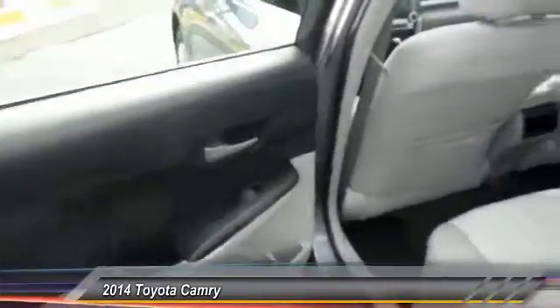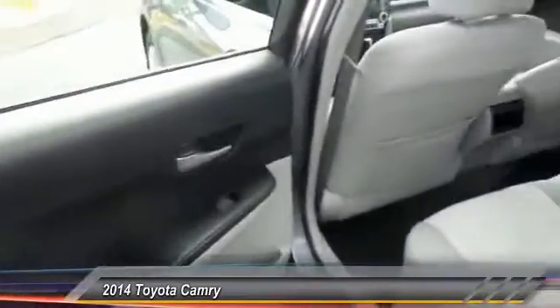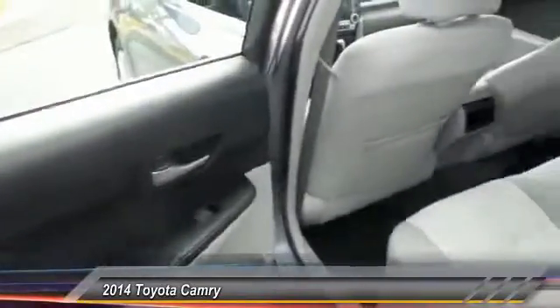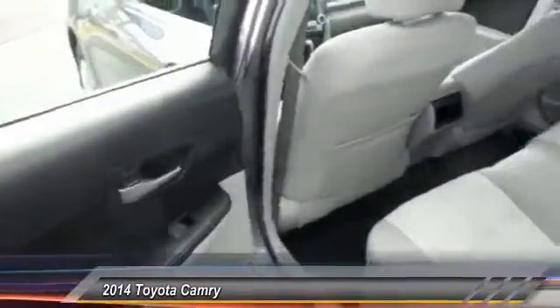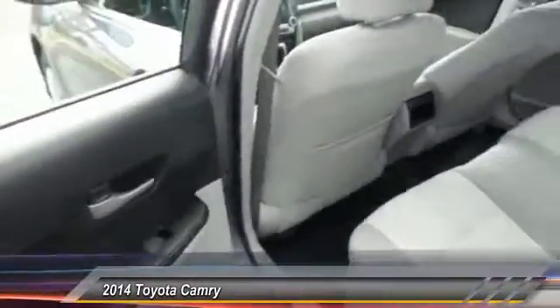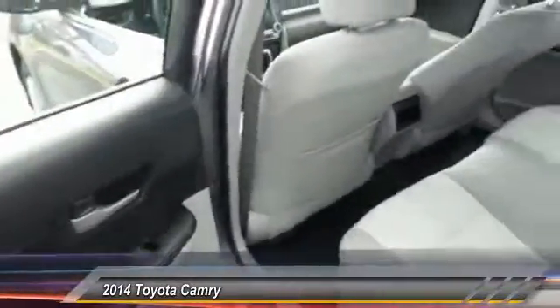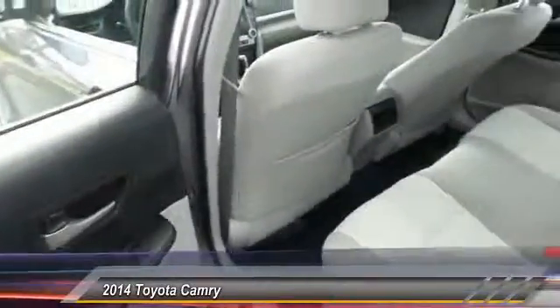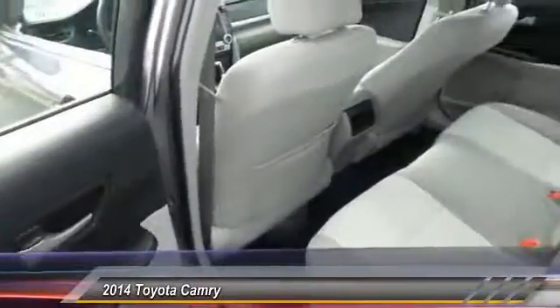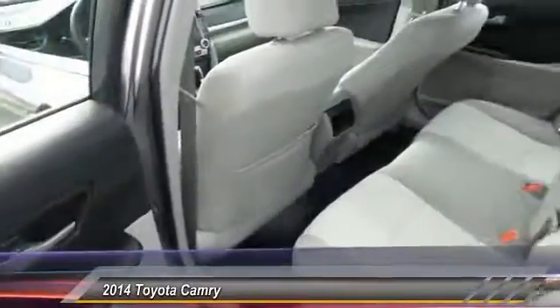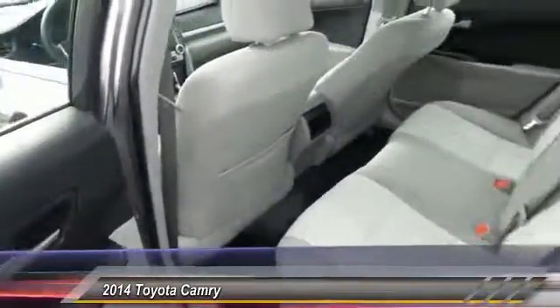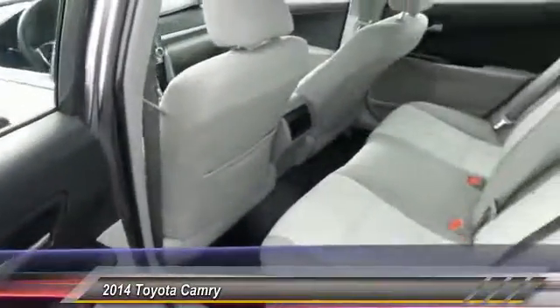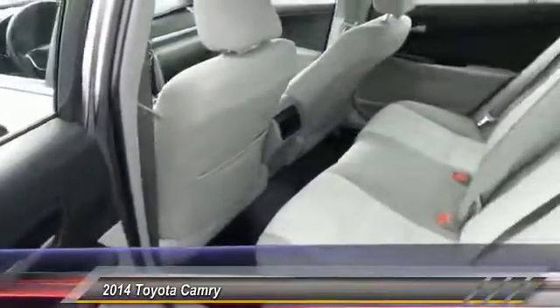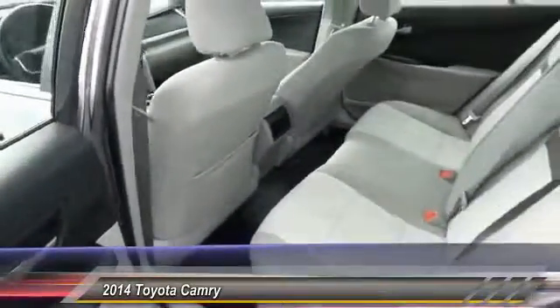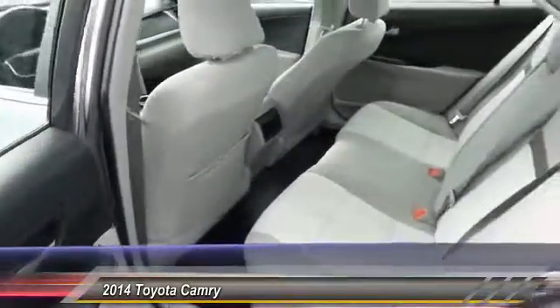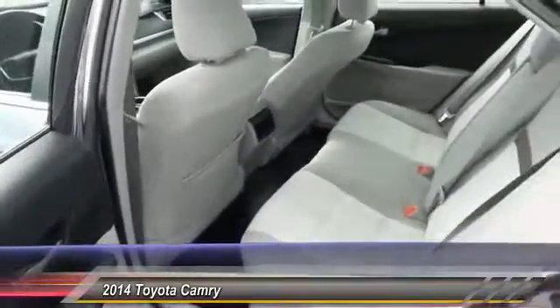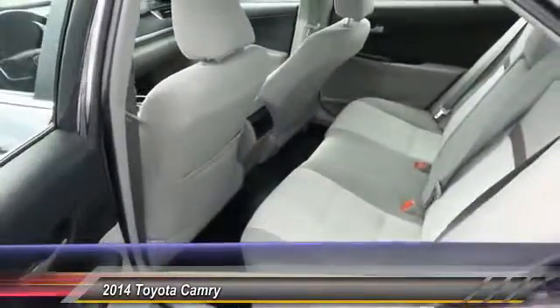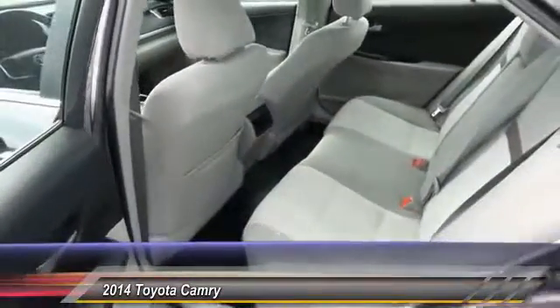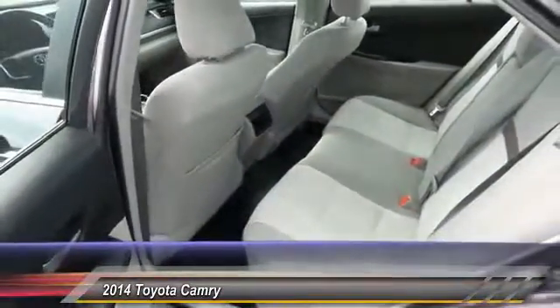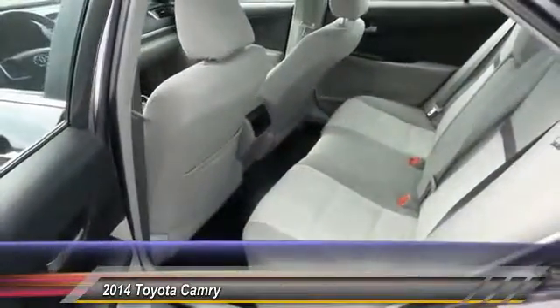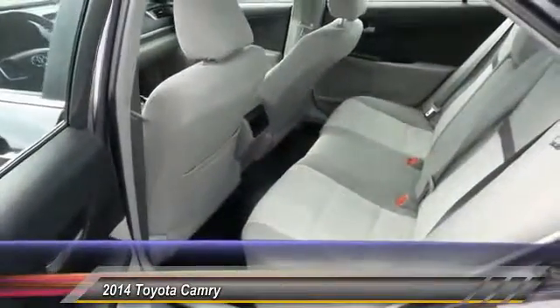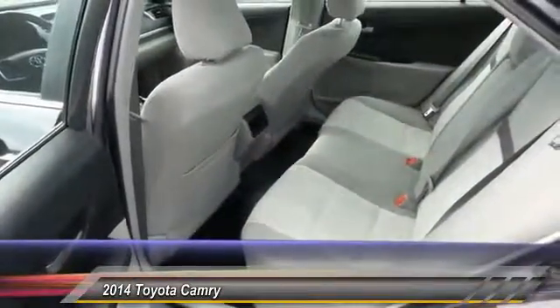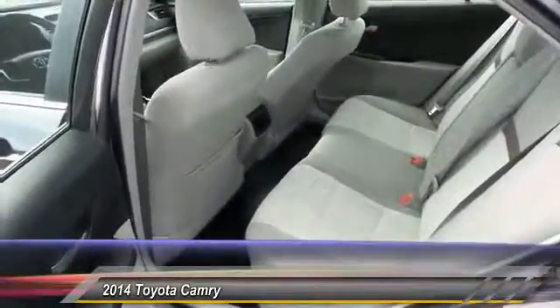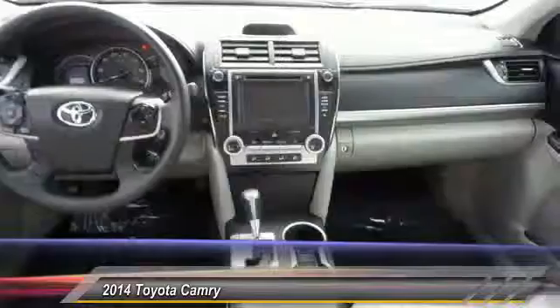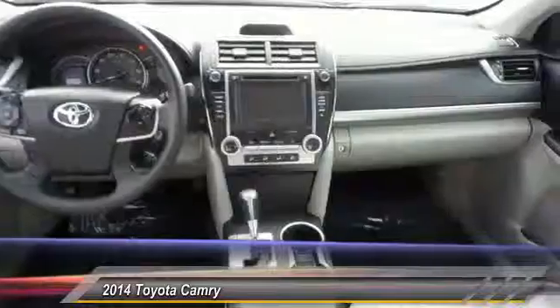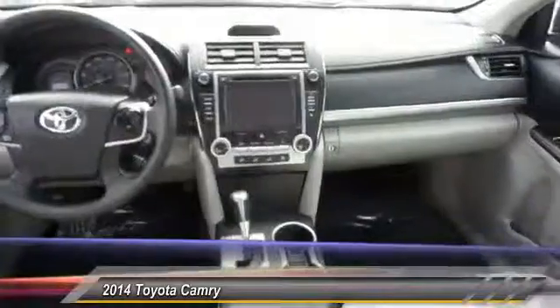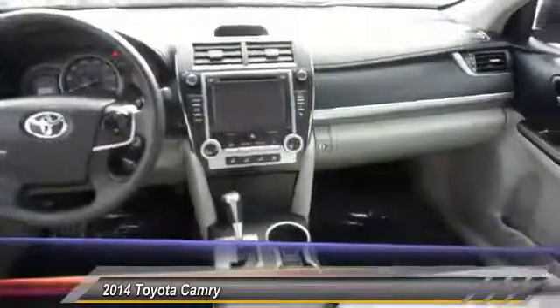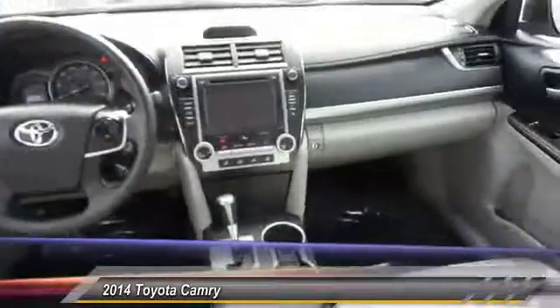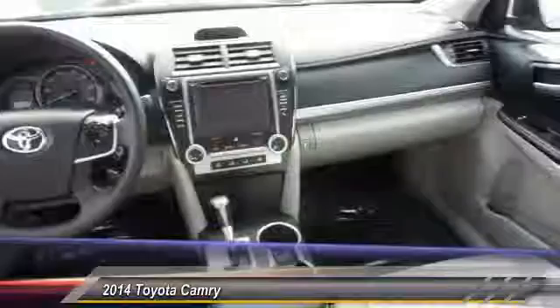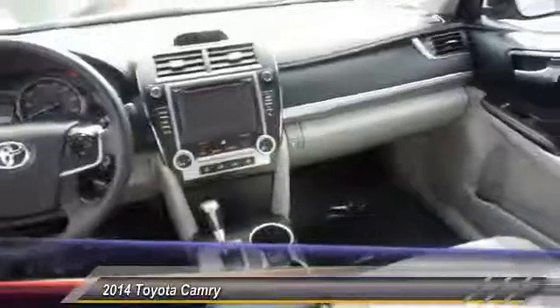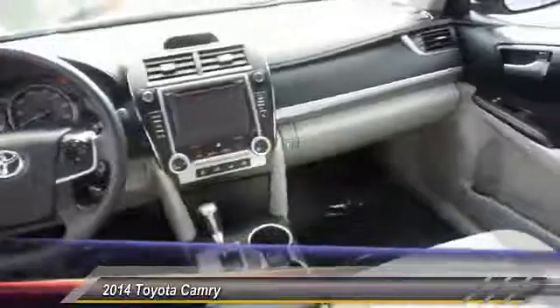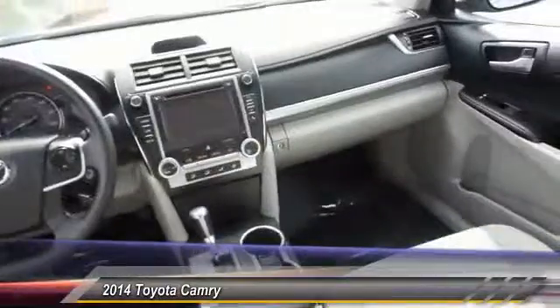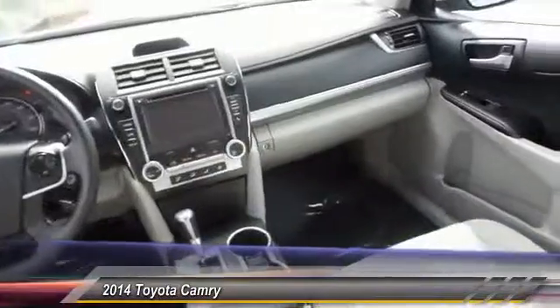AM FM stereo radio, FWD, rear defrost, child safety lock.